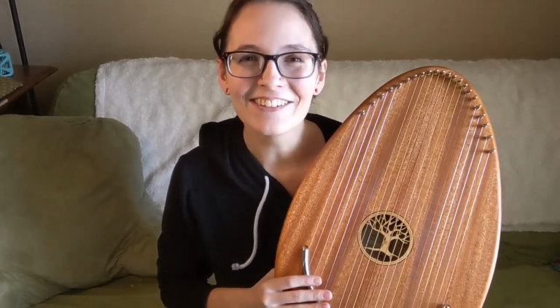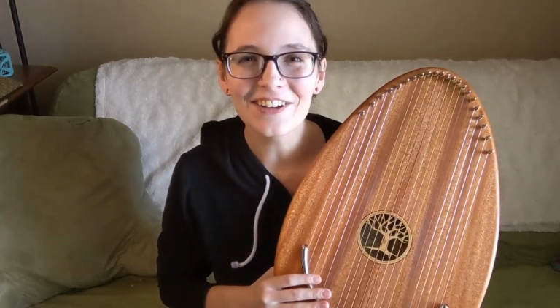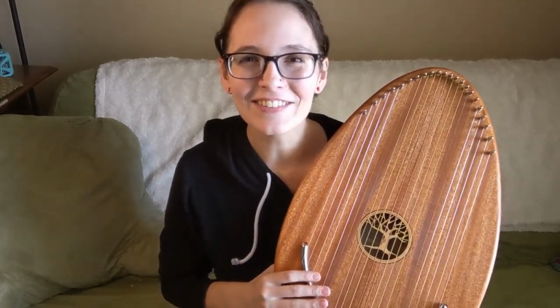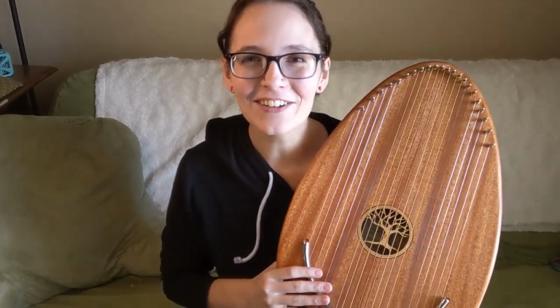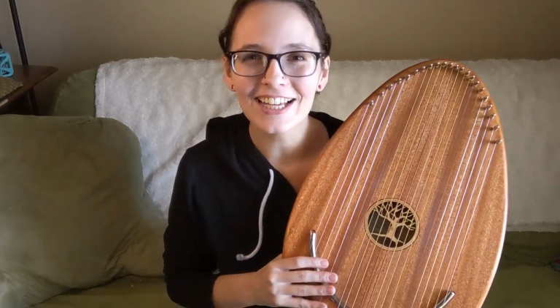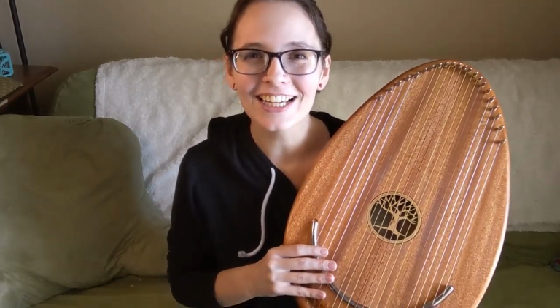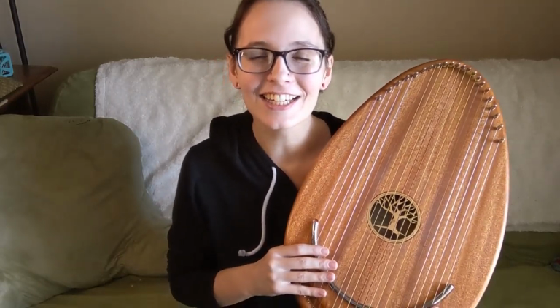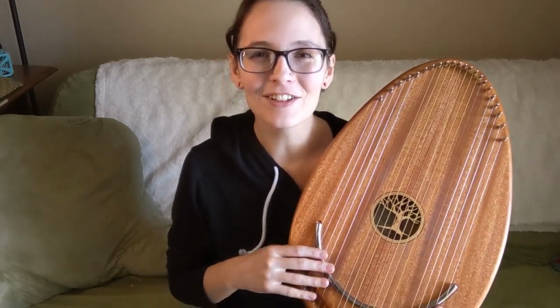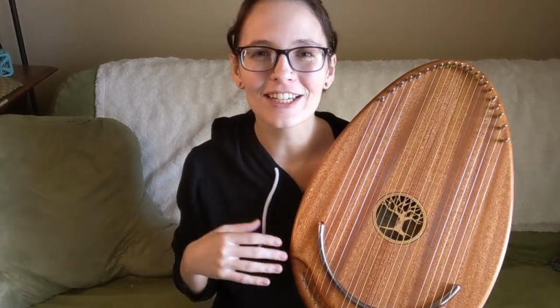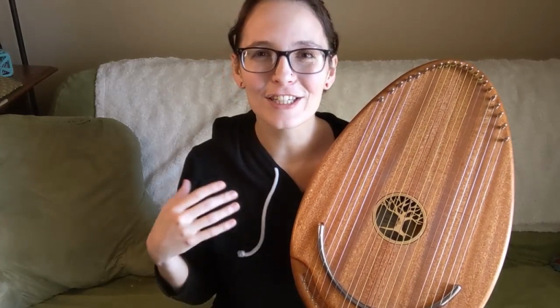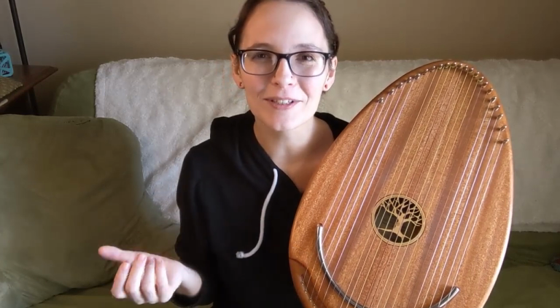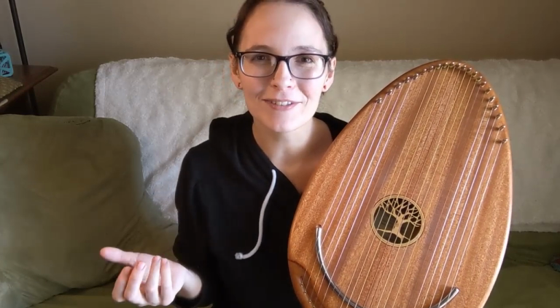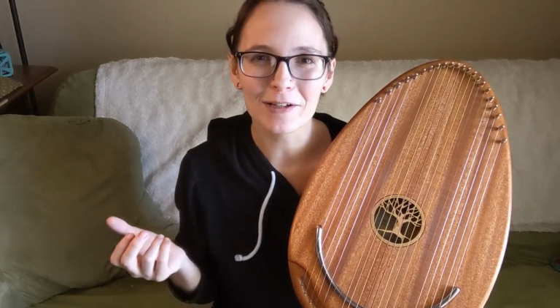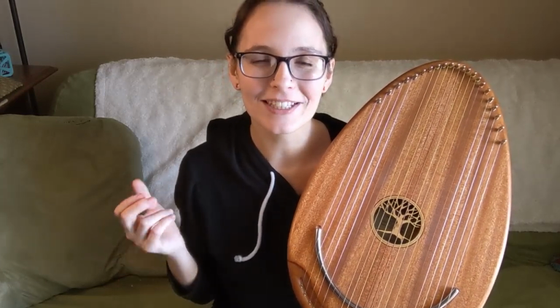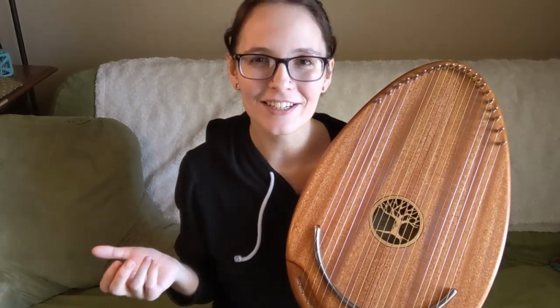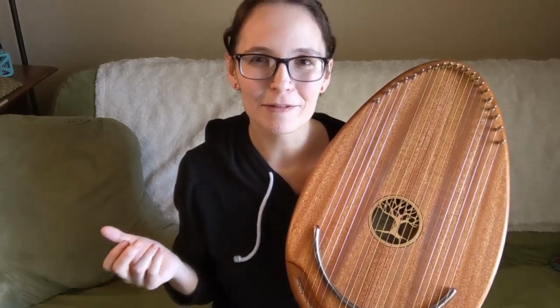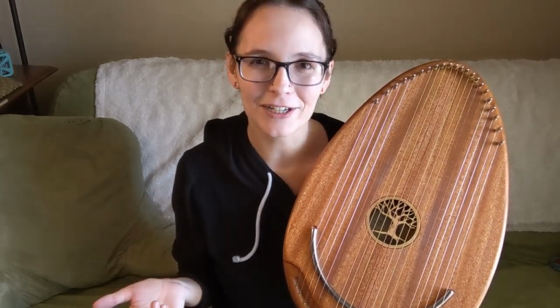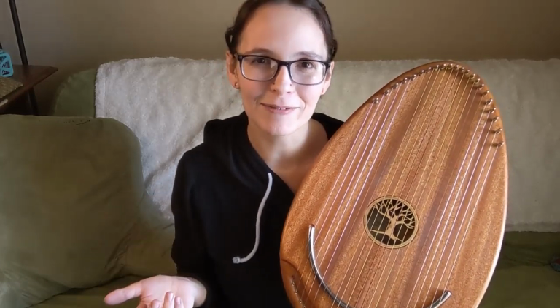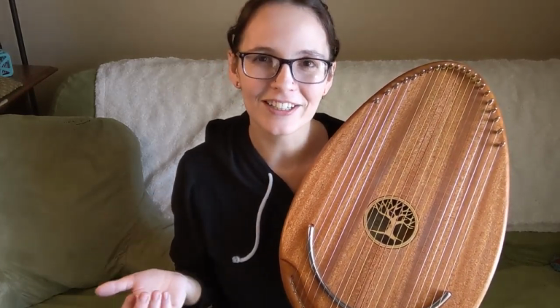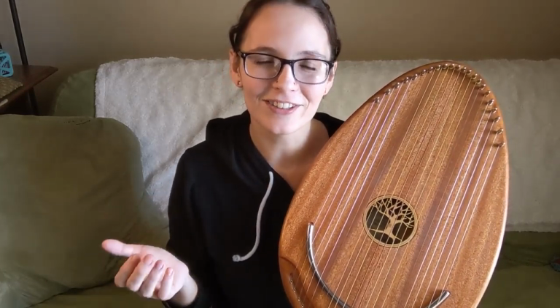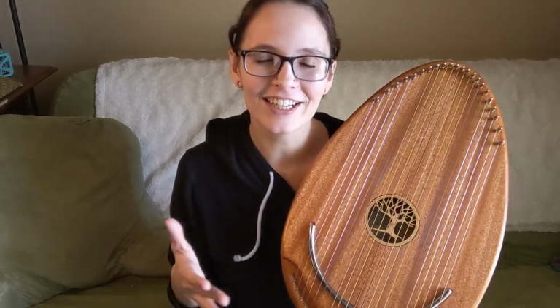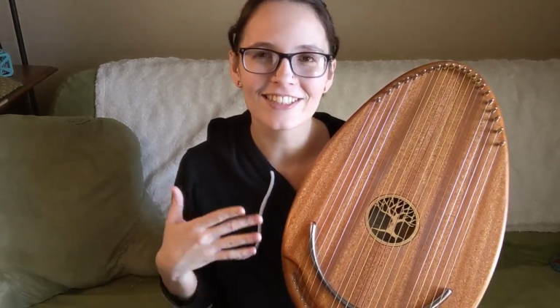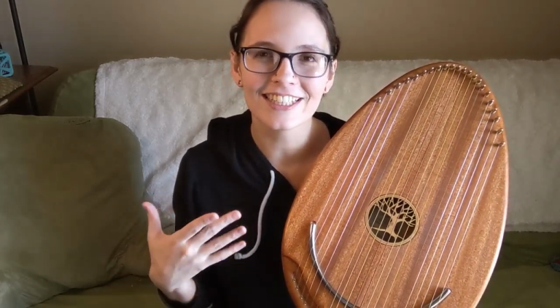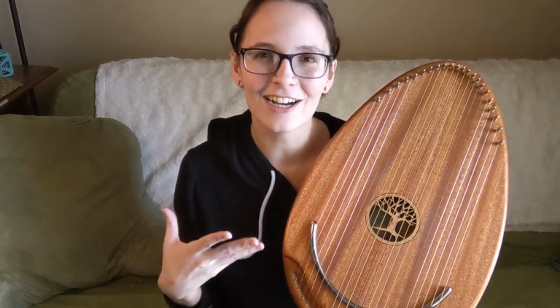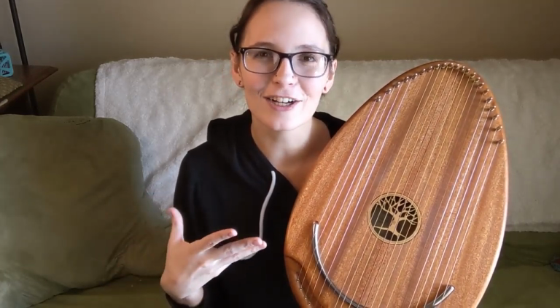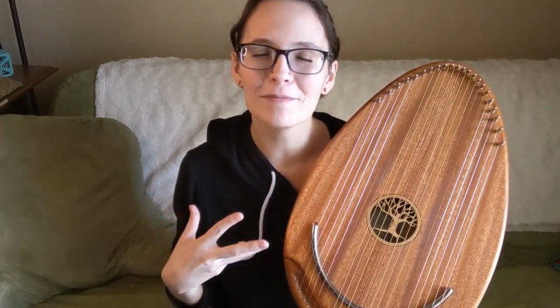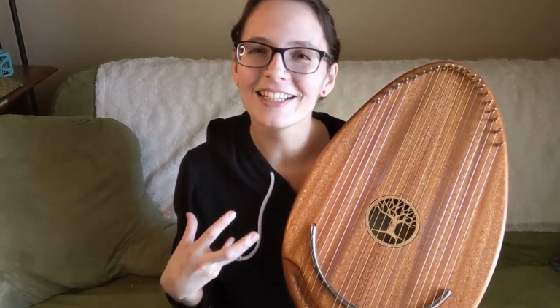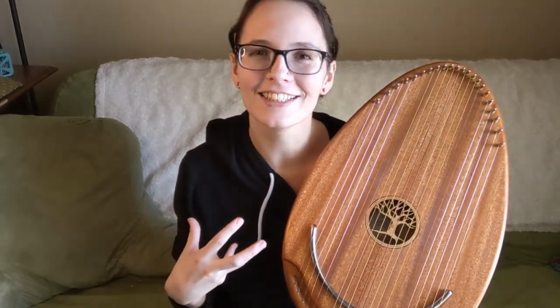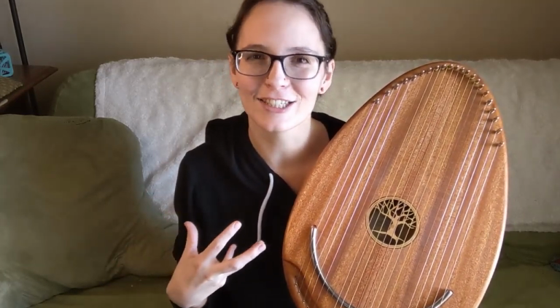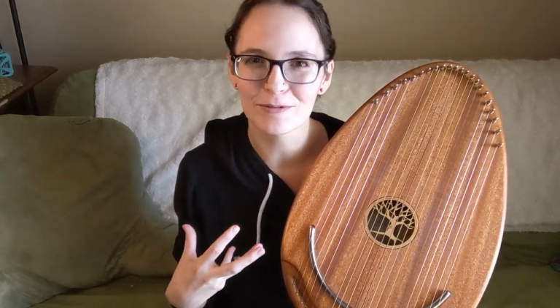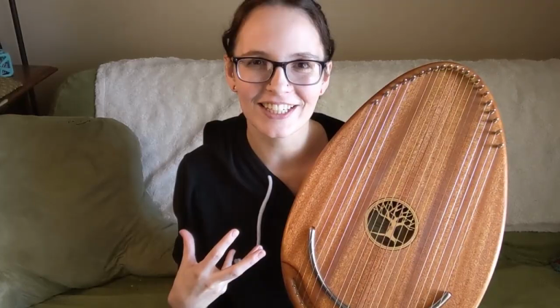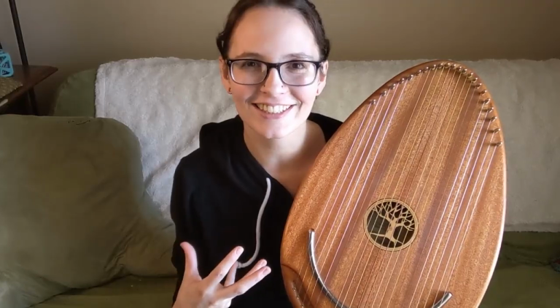I'm going to go ahead and give you an example of that play style I'm talking about, so you can kind of see how amazing this instrument is.